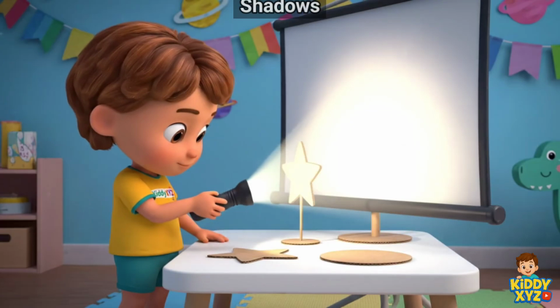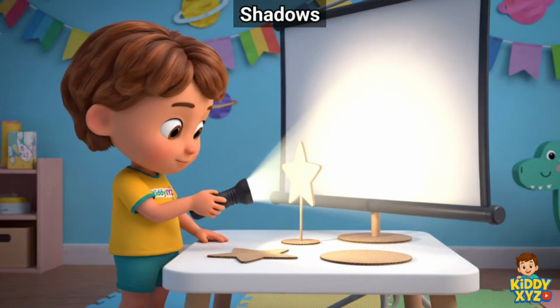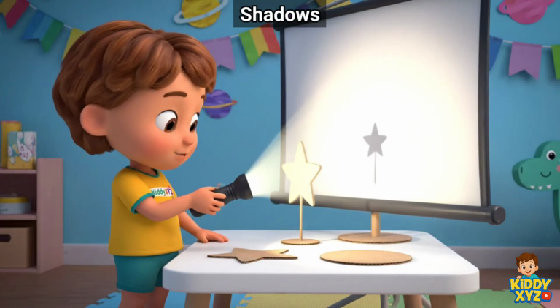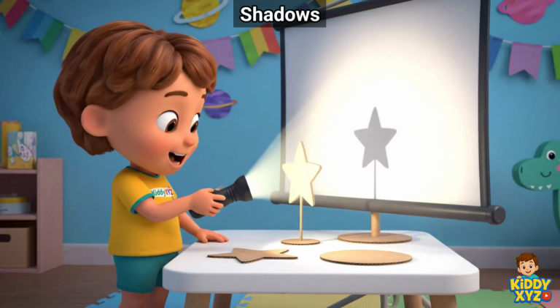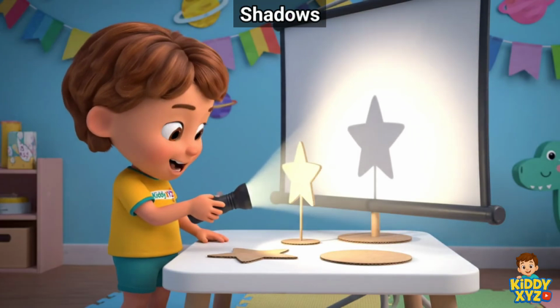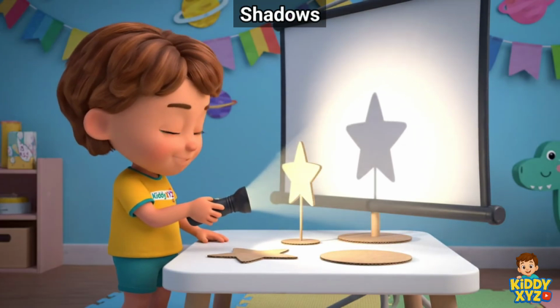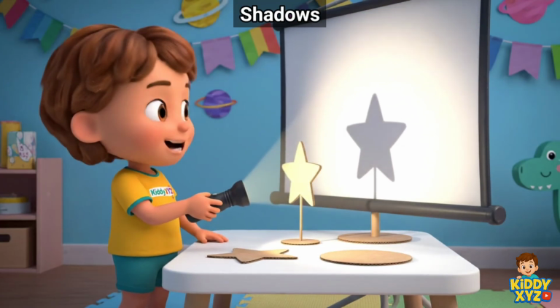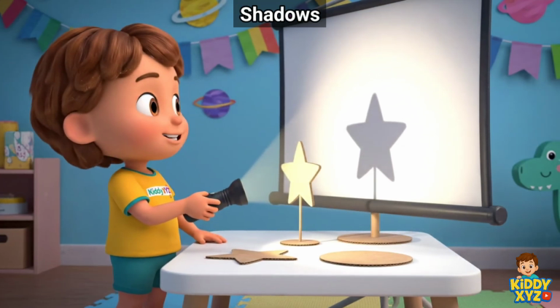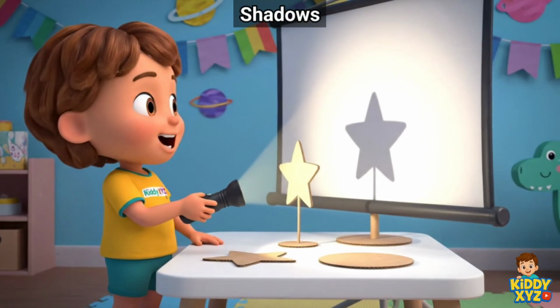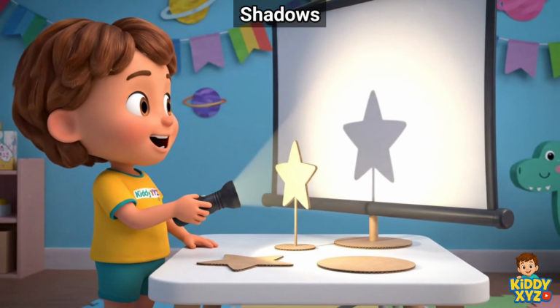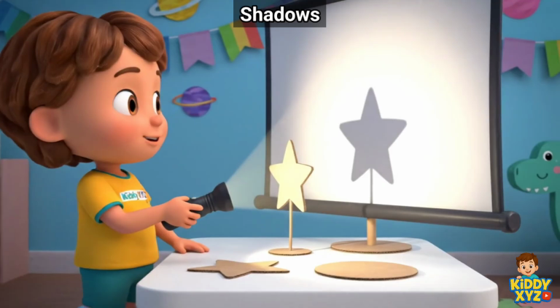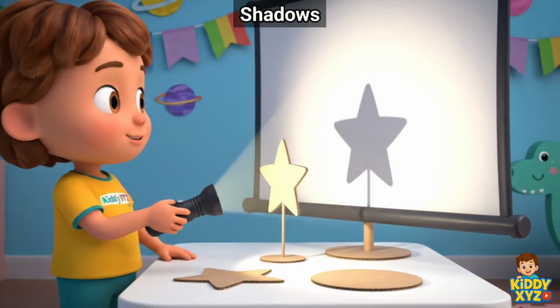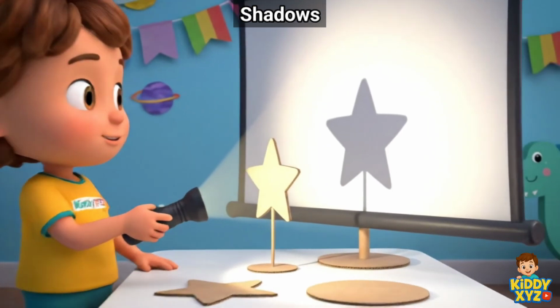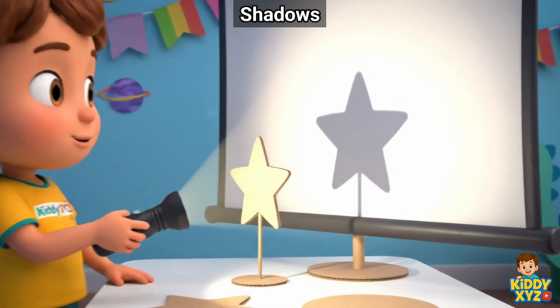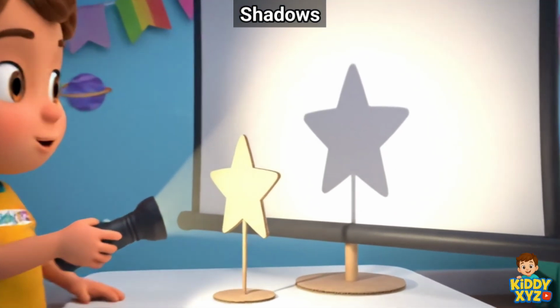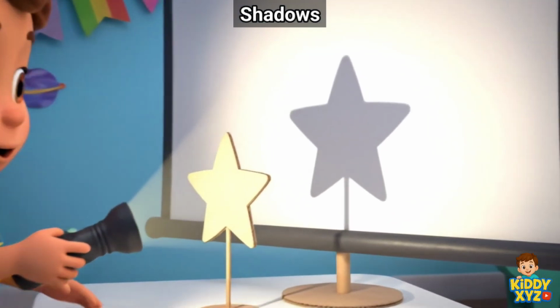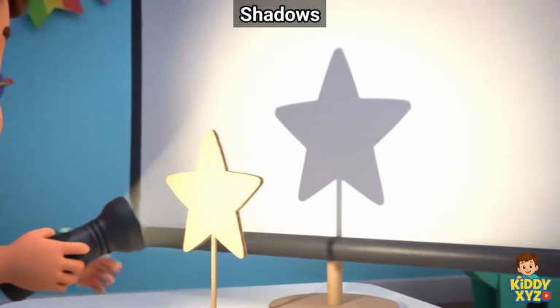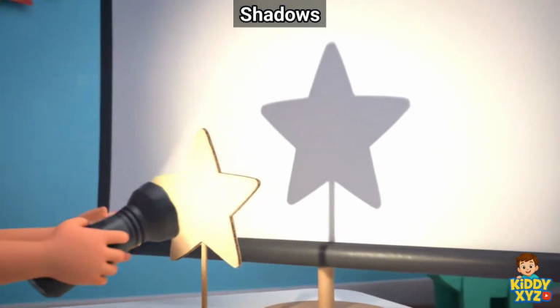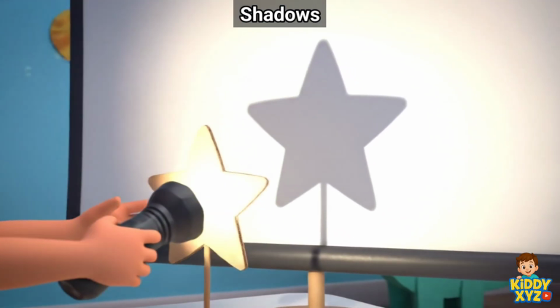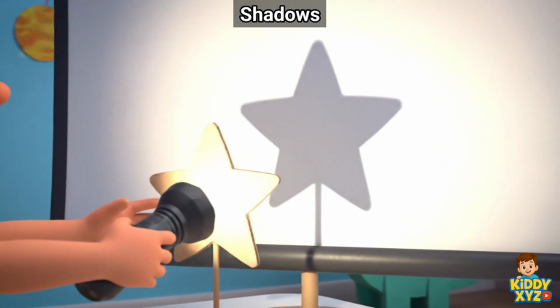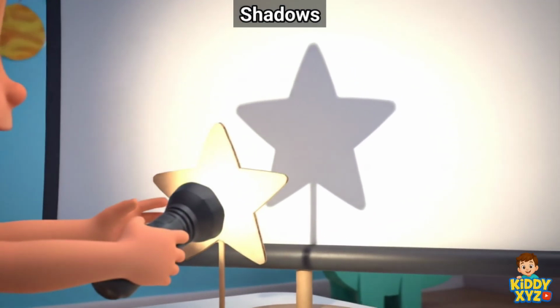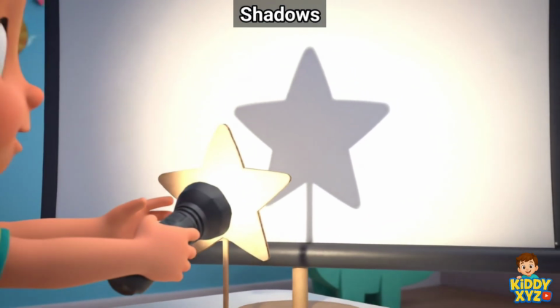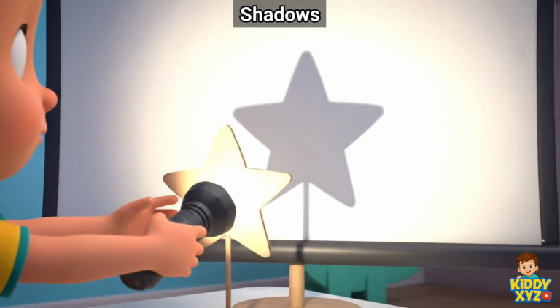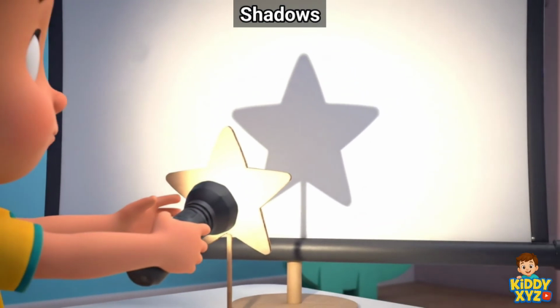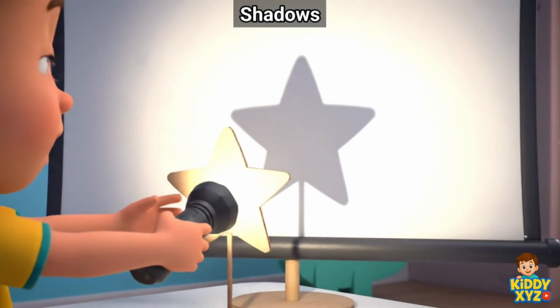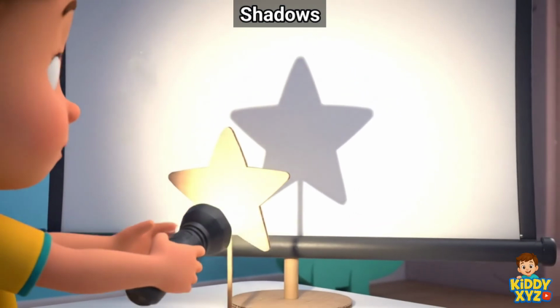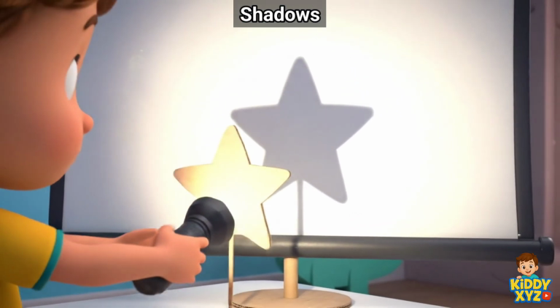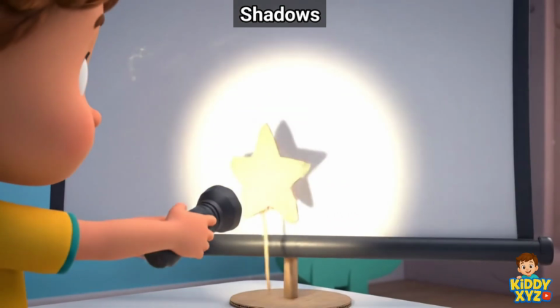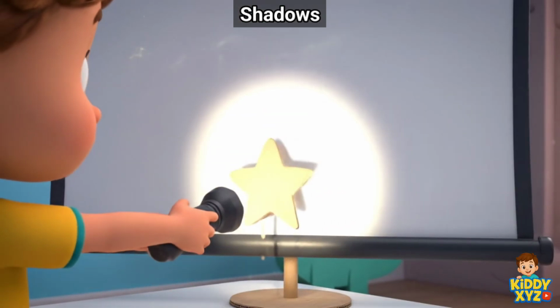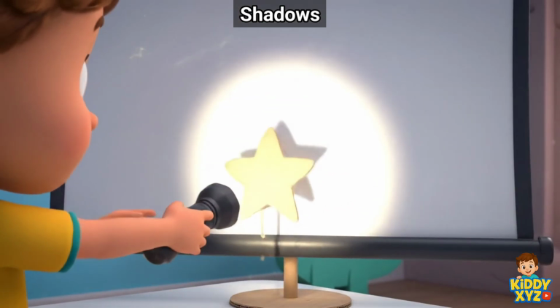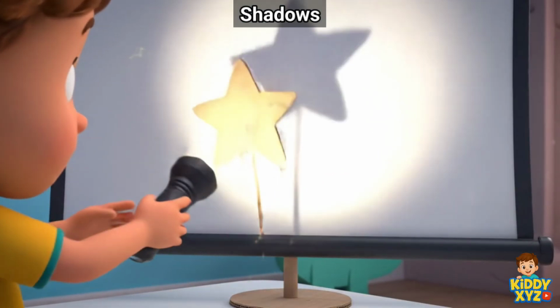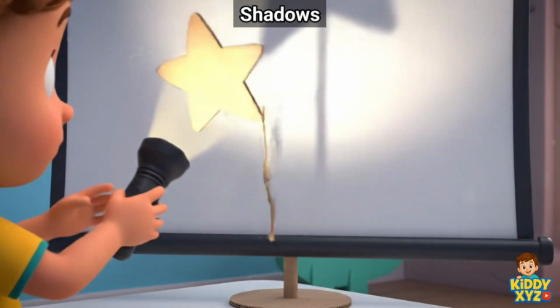Light makes shadows. Closer looks bigger. Farther looks smaller.